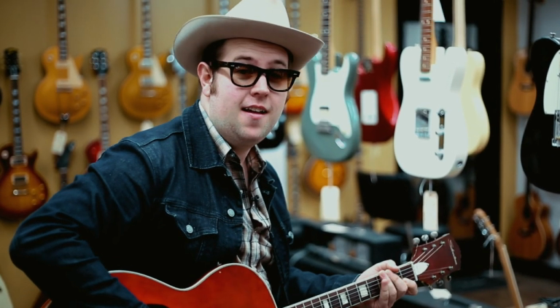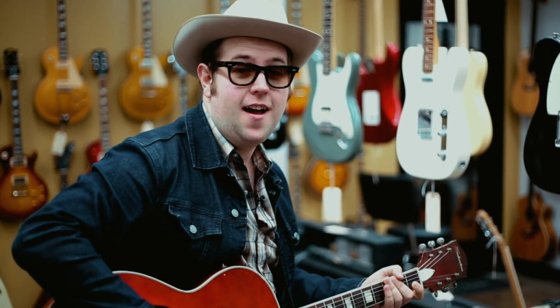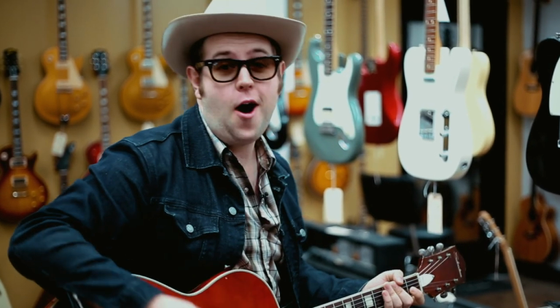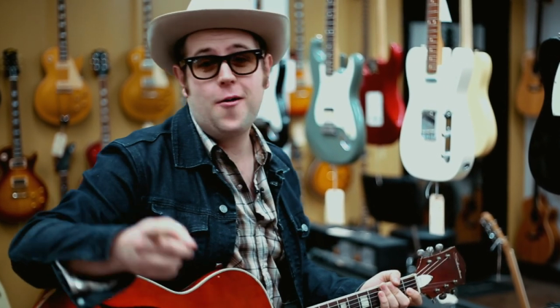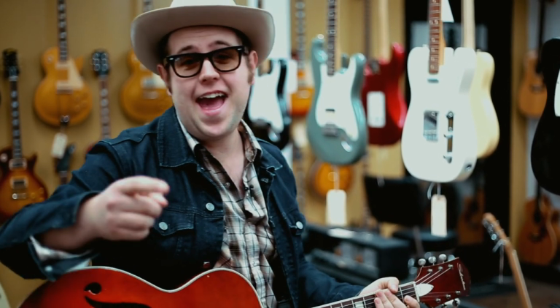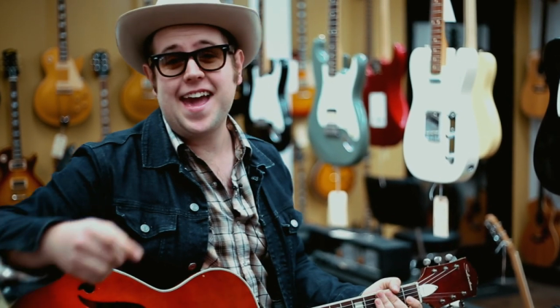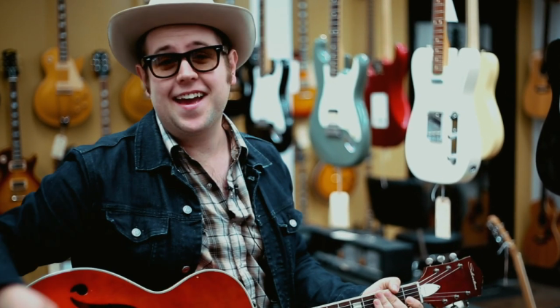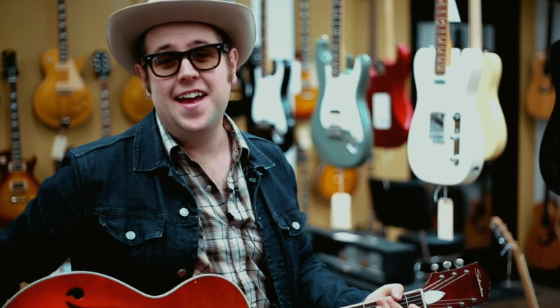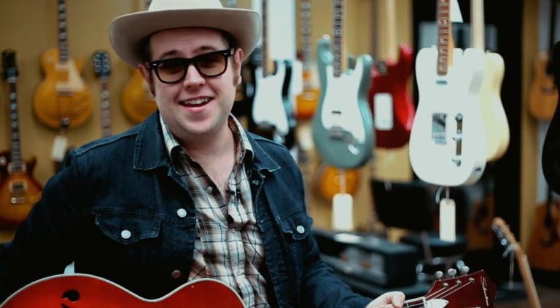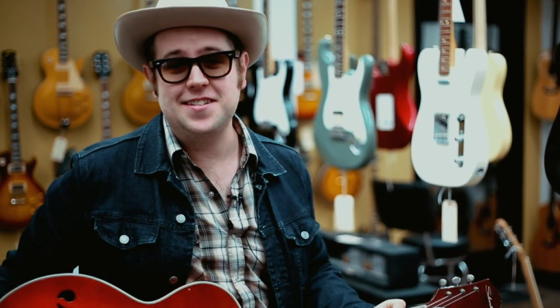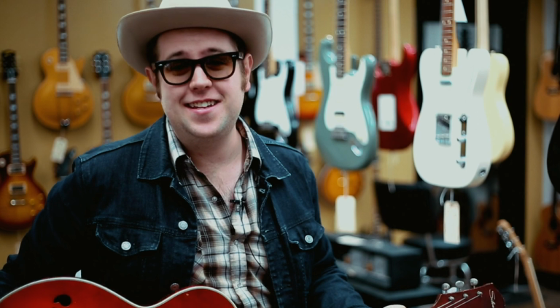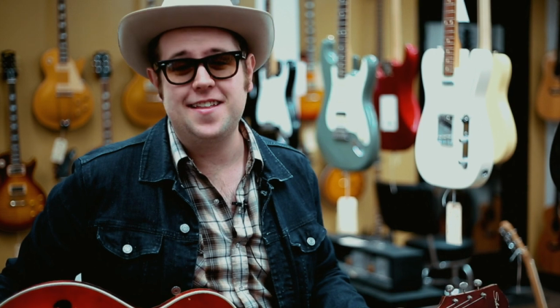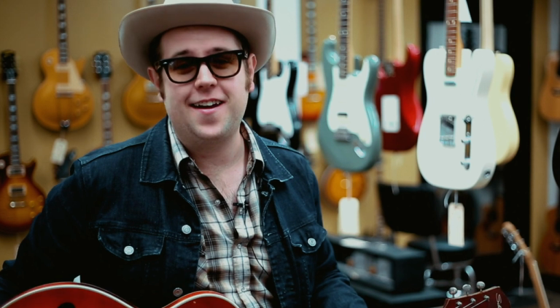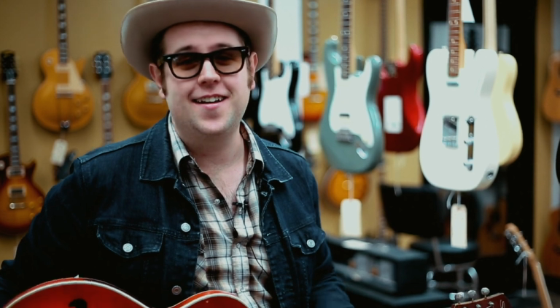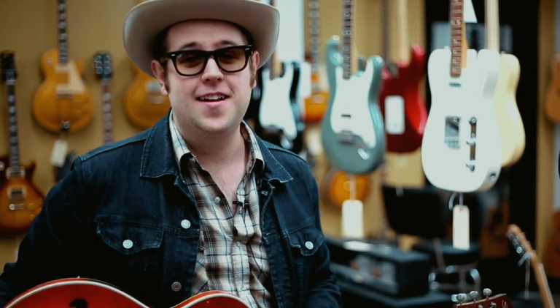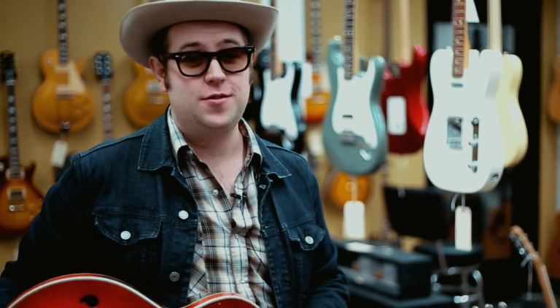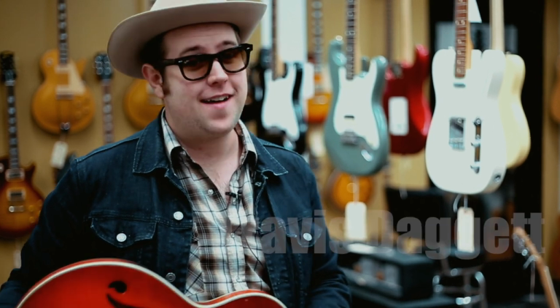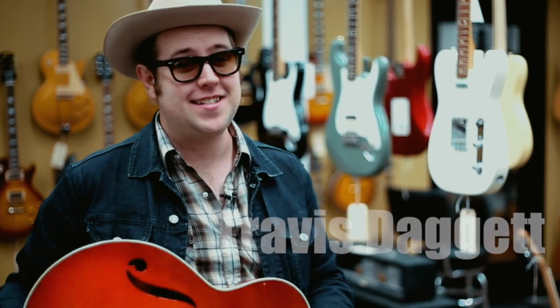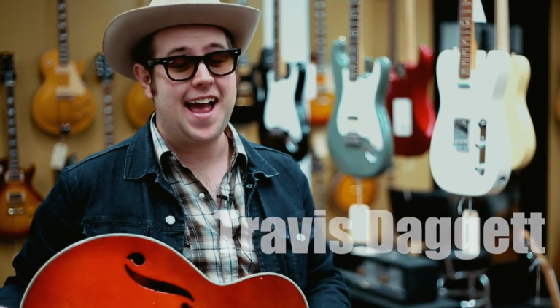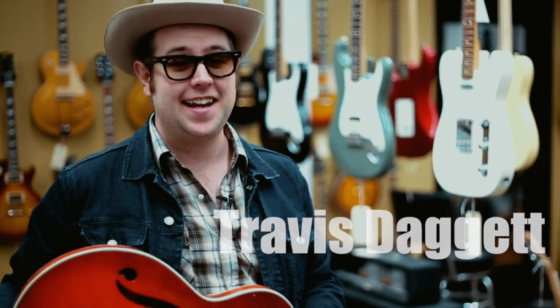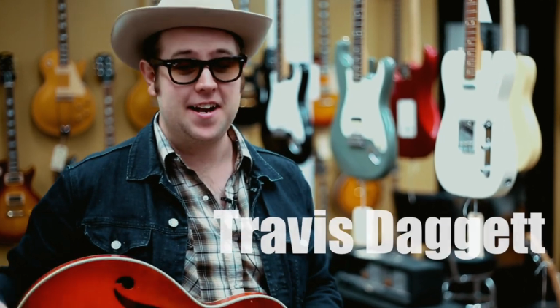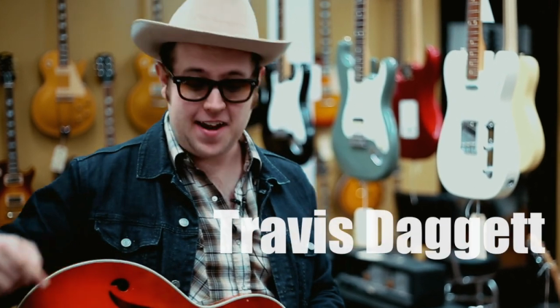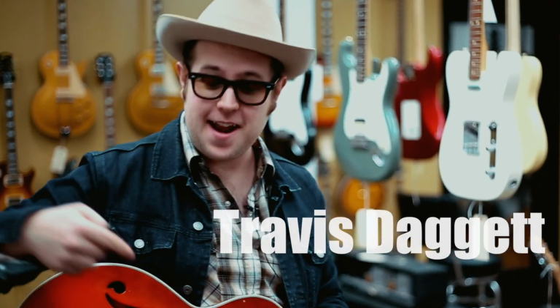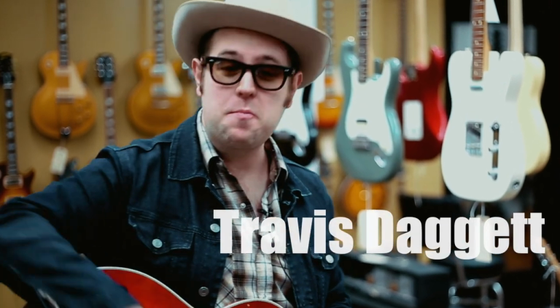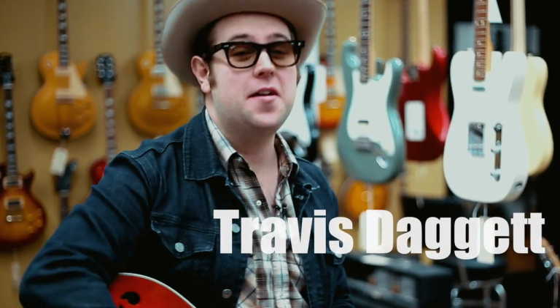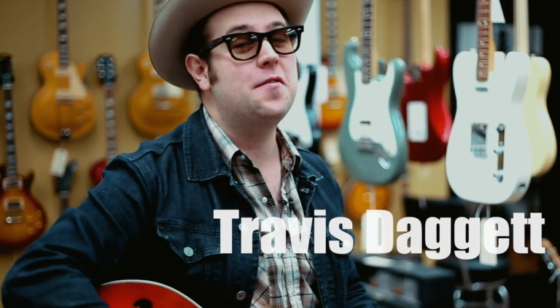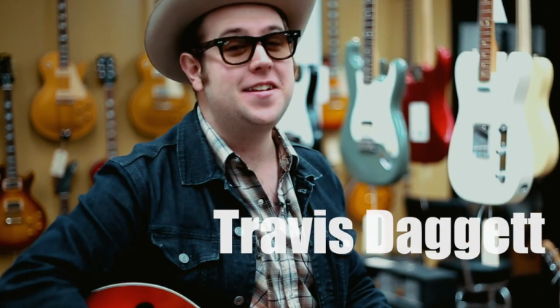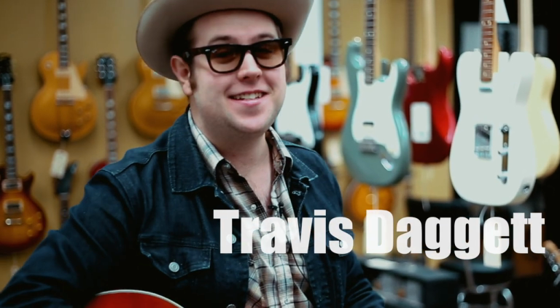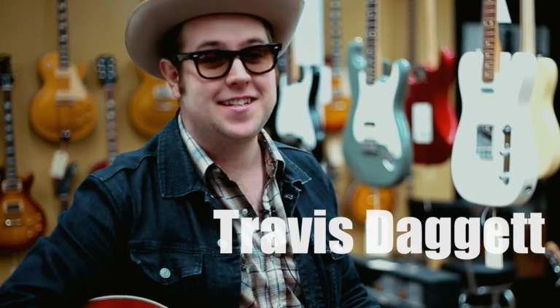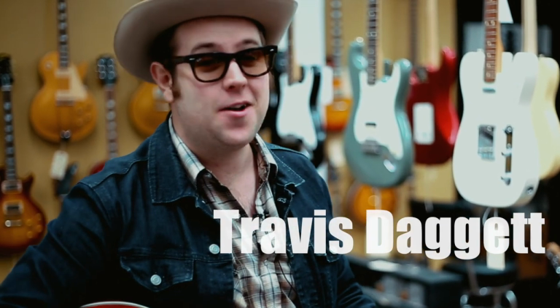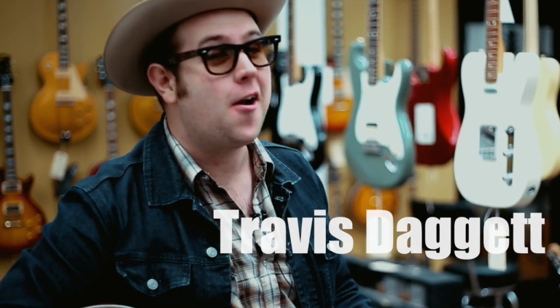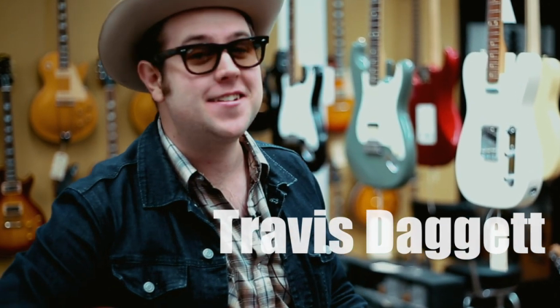Oh, hey! Didn't see you there. Travis Daggett here at Imperial Vintage Guitars.